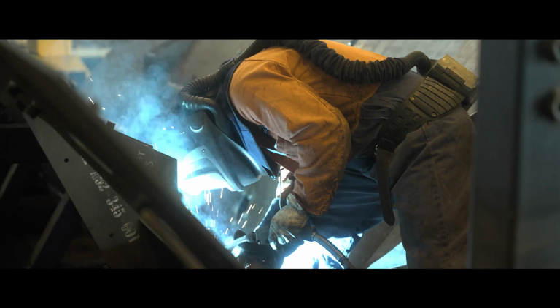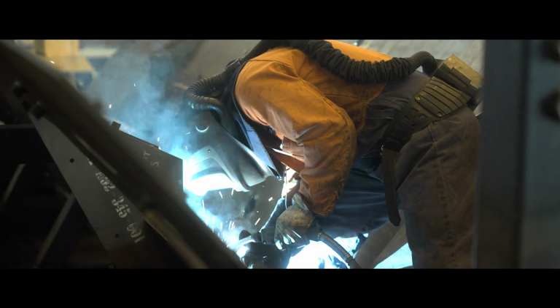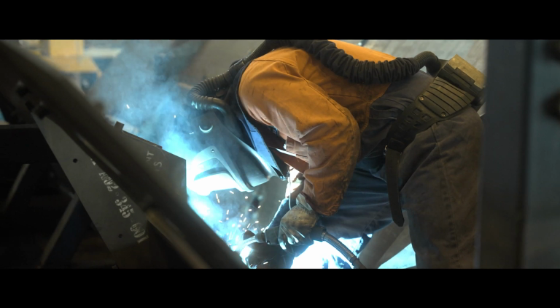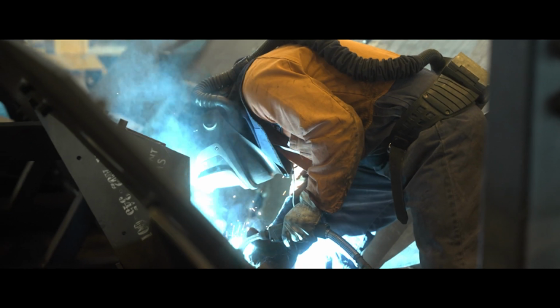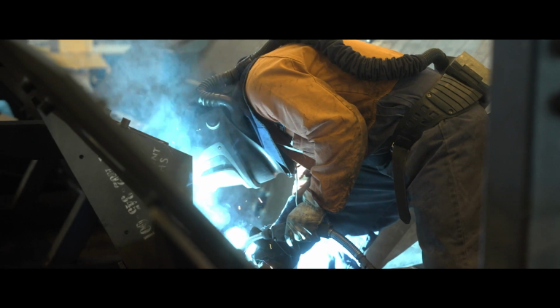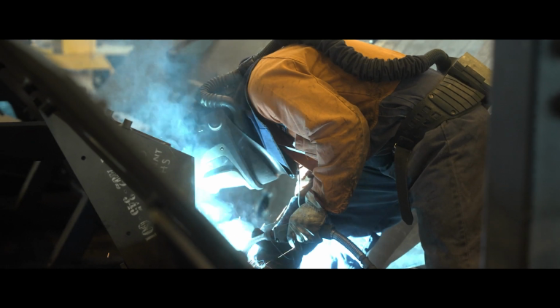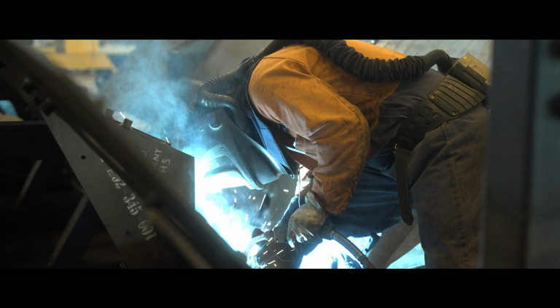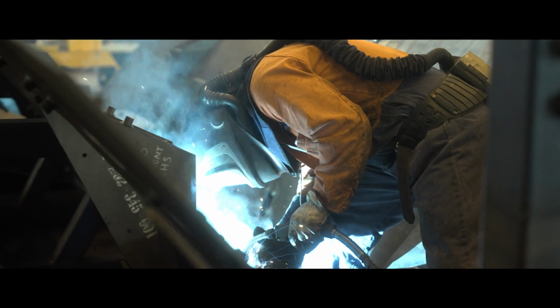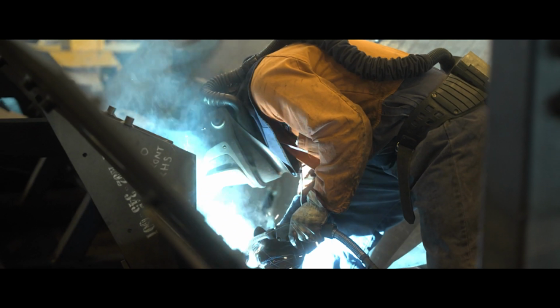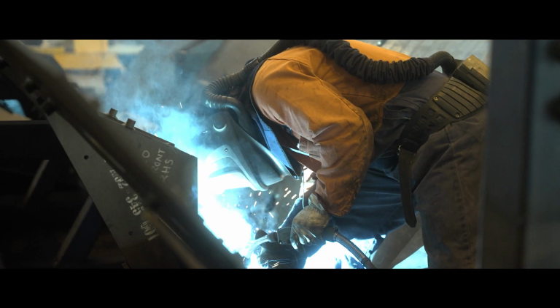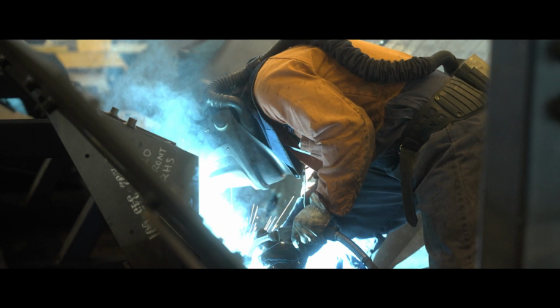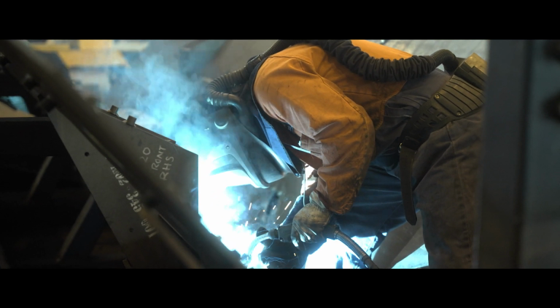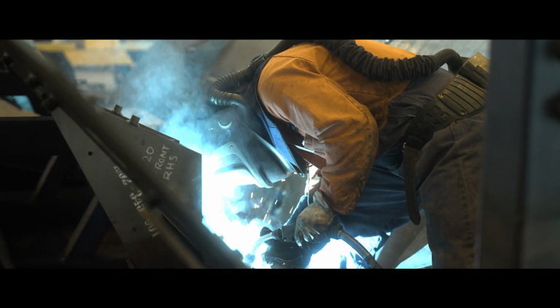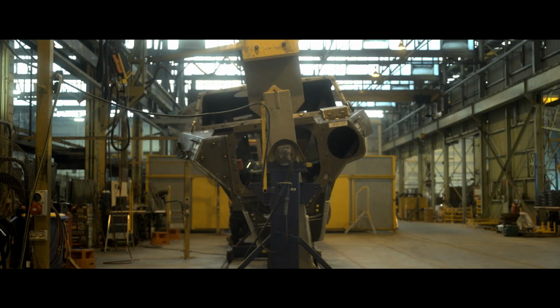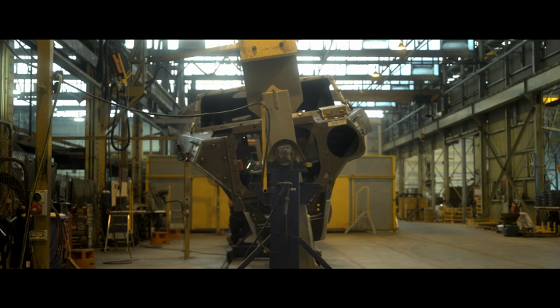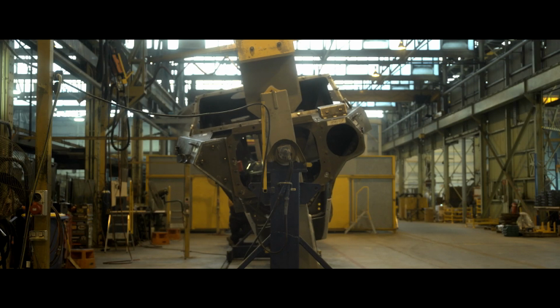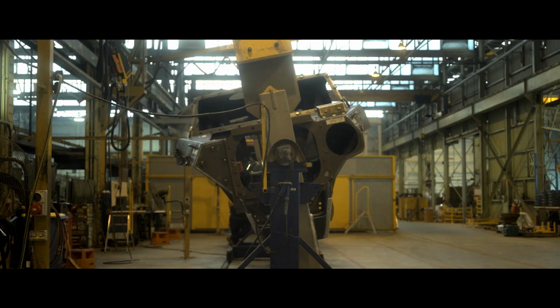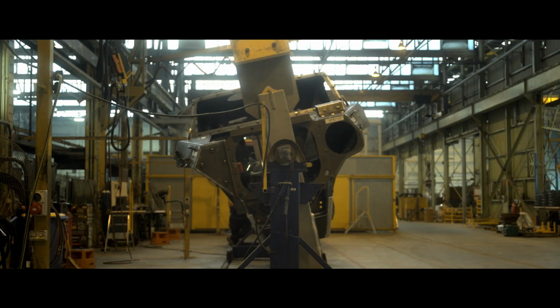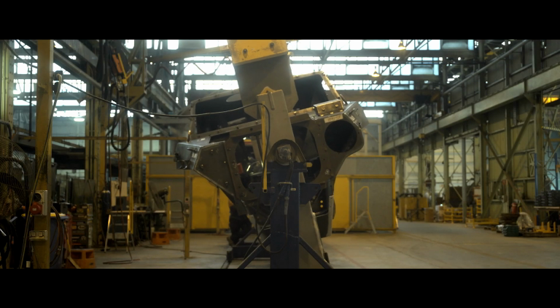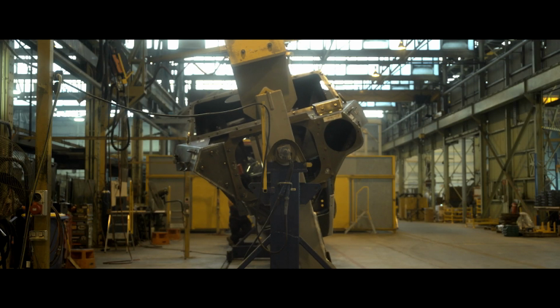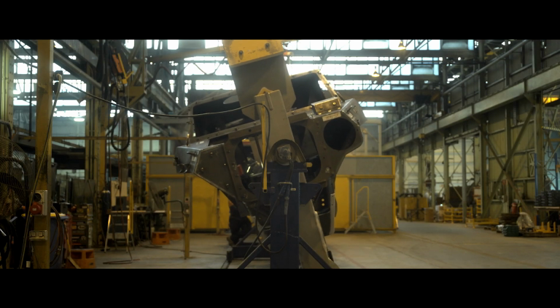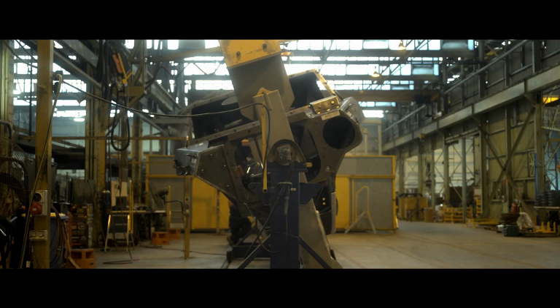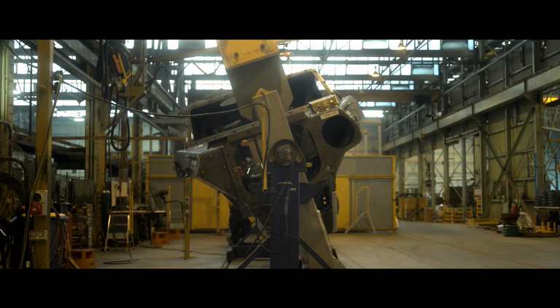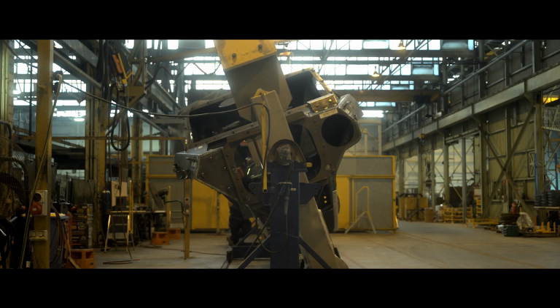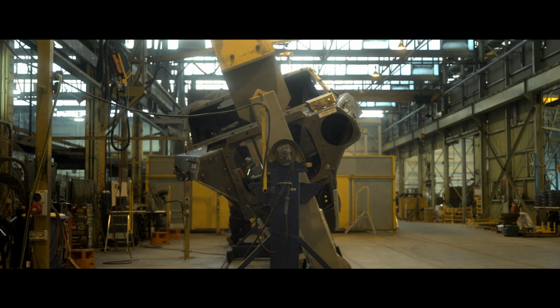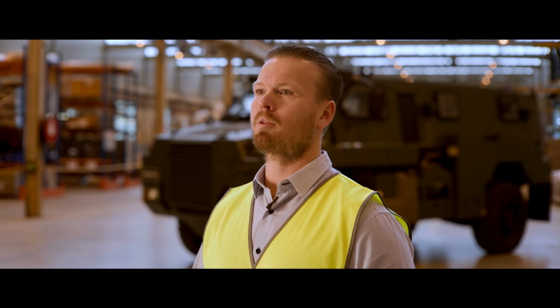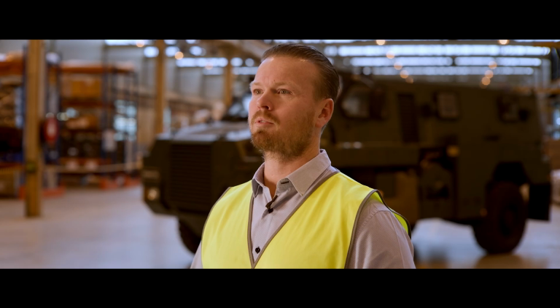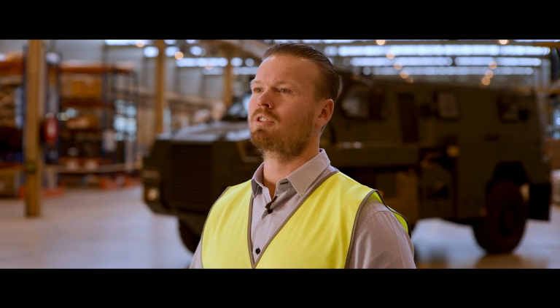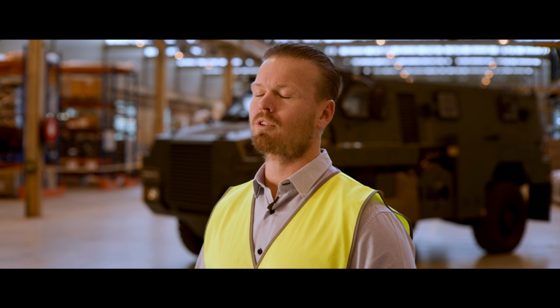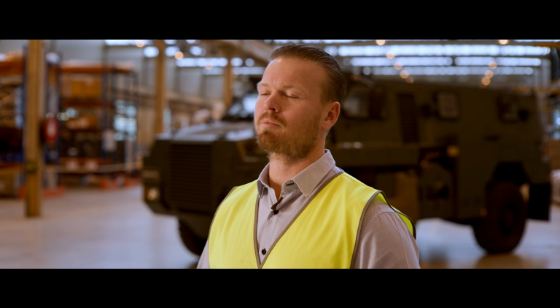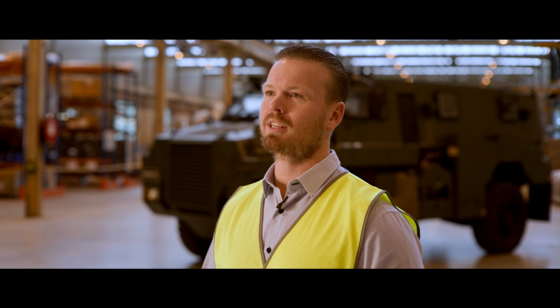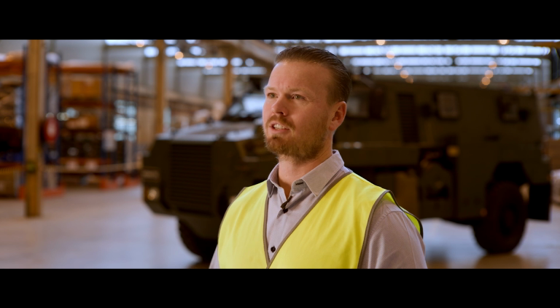So every vehicle we work on, every vehicle we produce that goes out, is going out there for that same purpose — which is soldier protection.